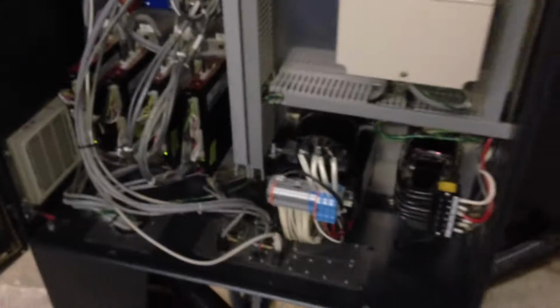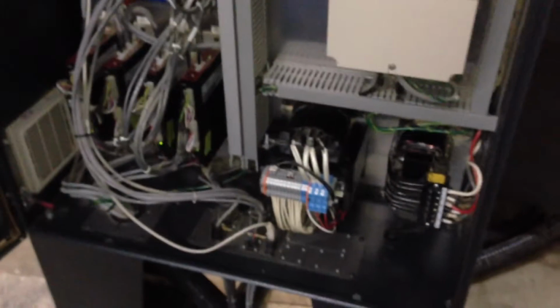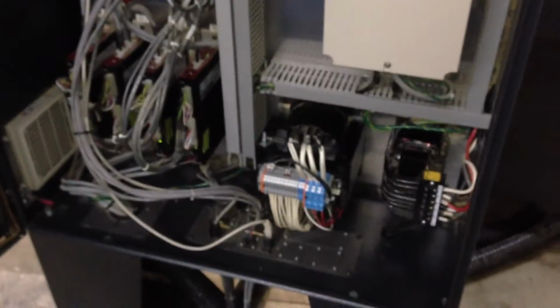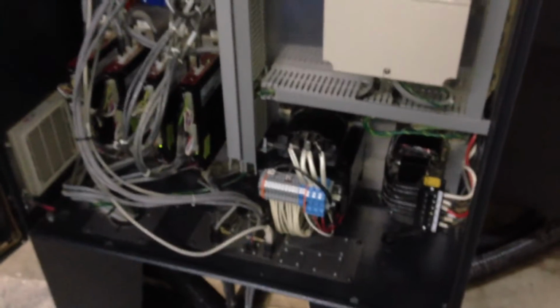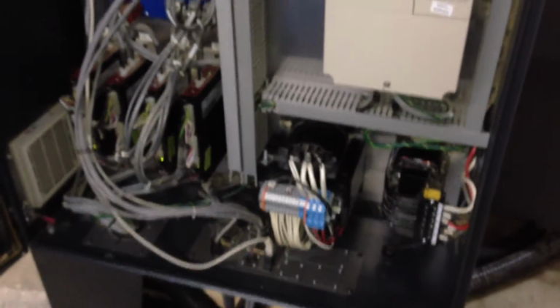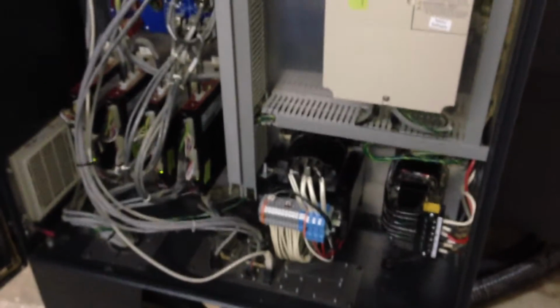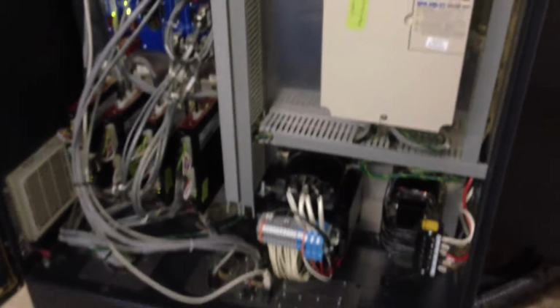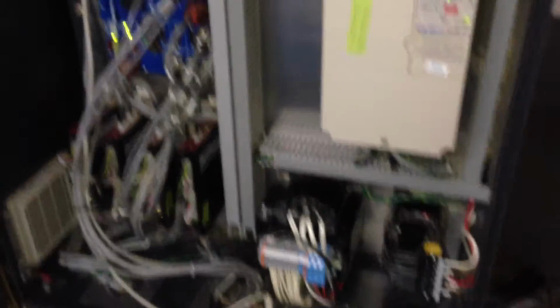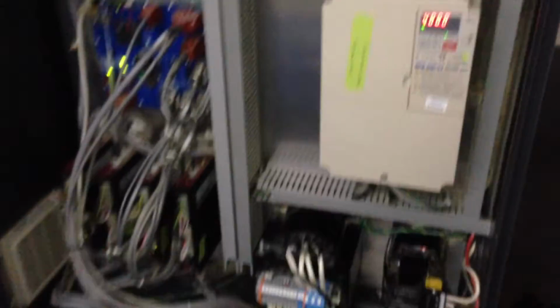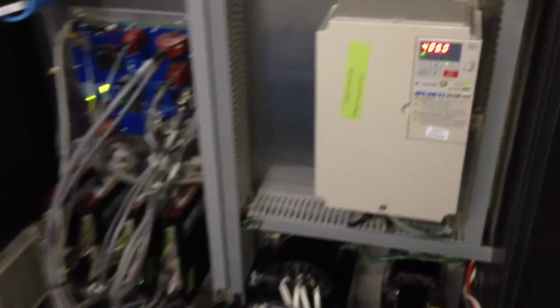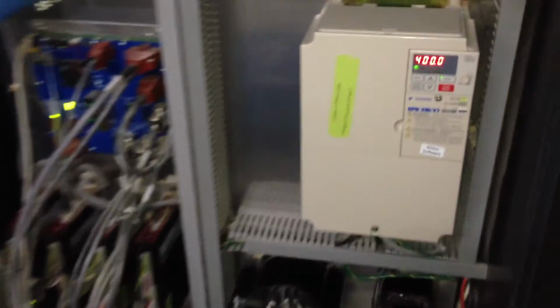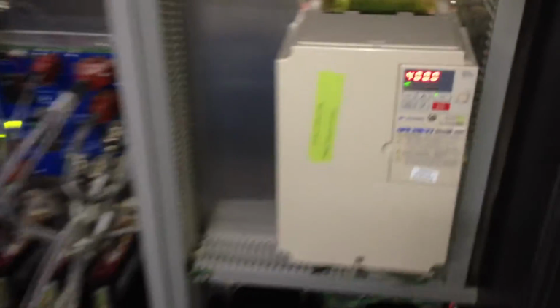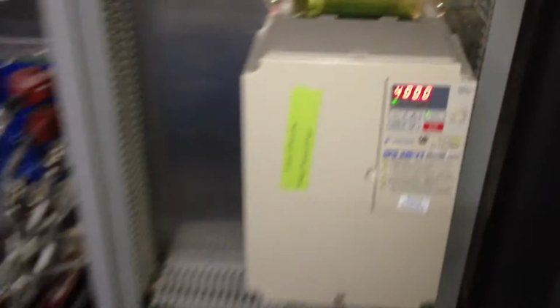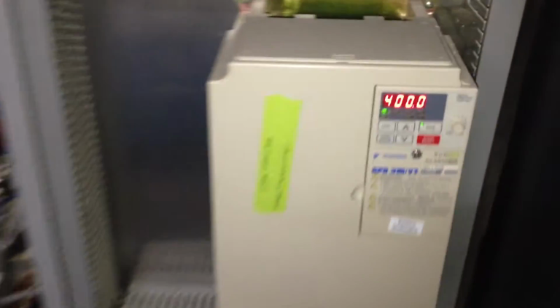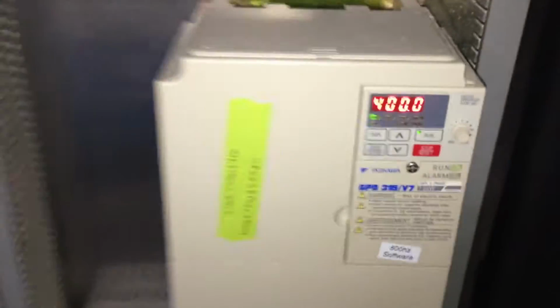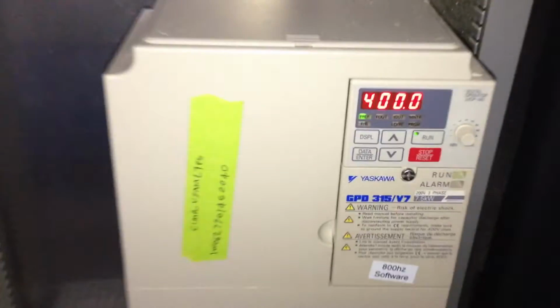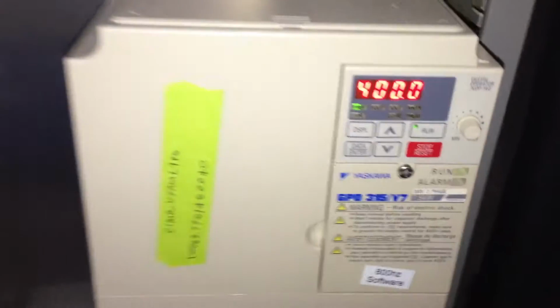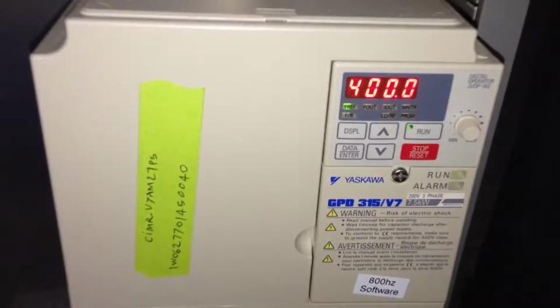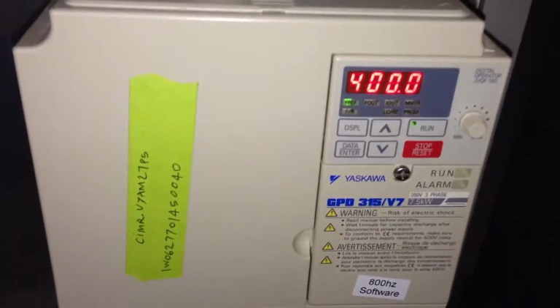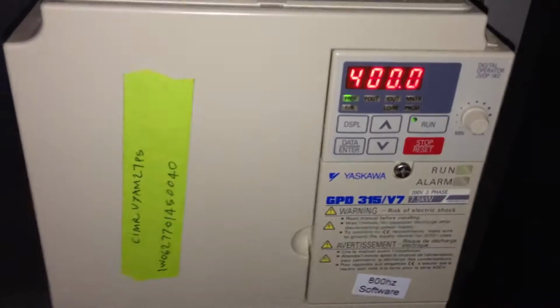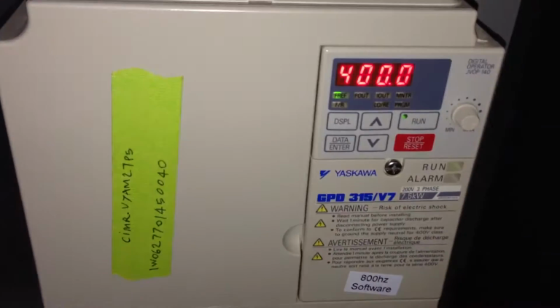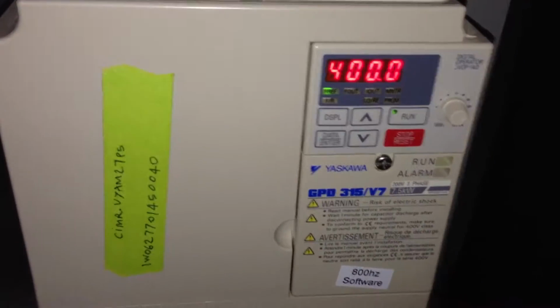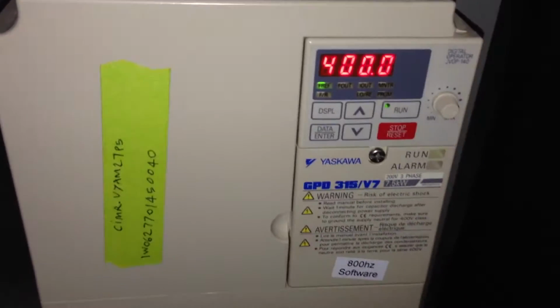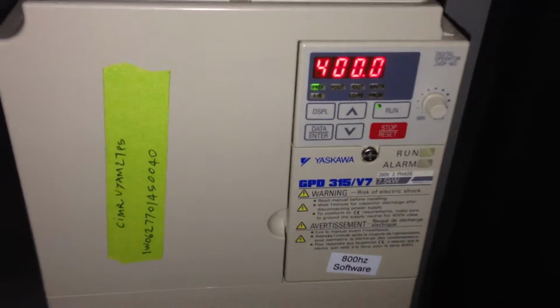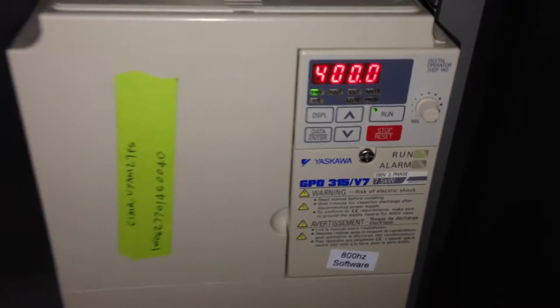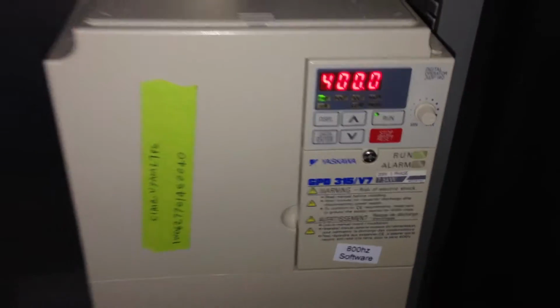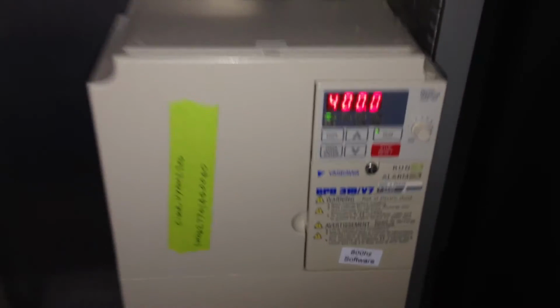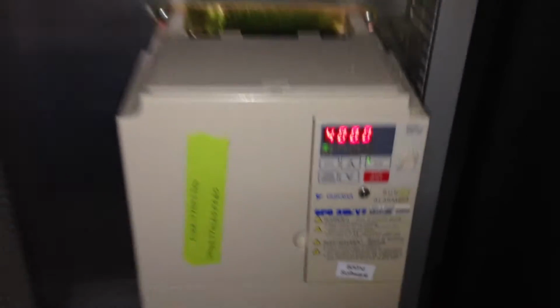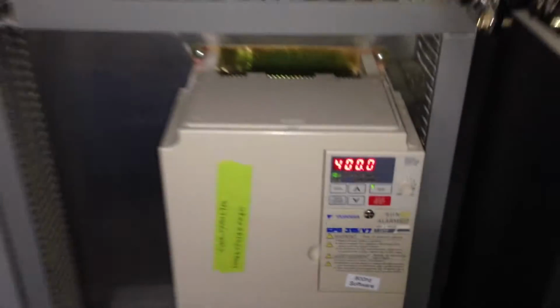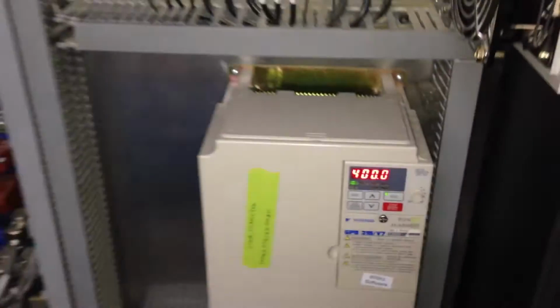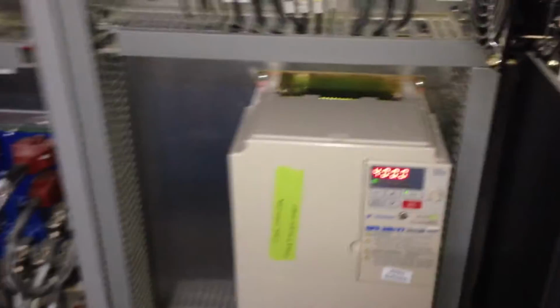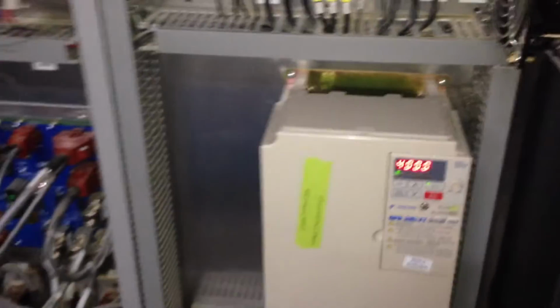On the right, we have the large variable frequency drive inverter for that ten horsepower spindle.